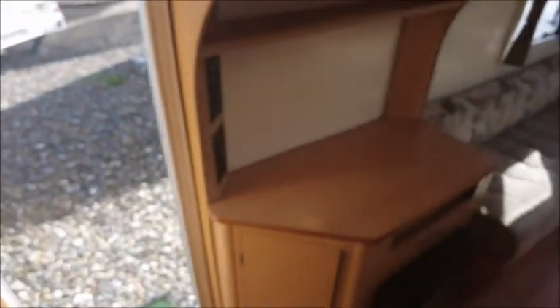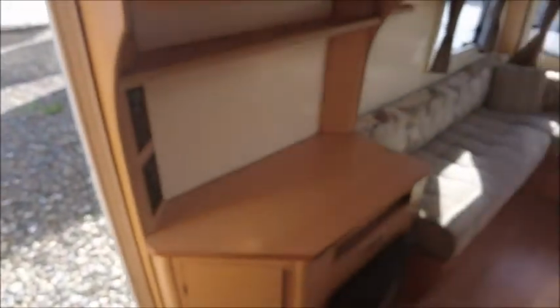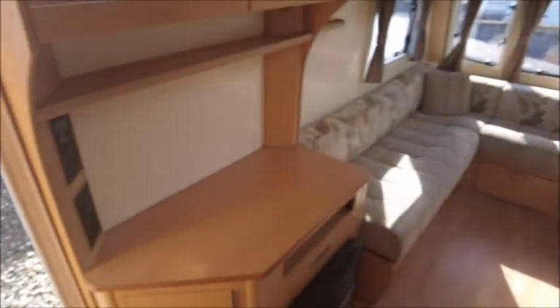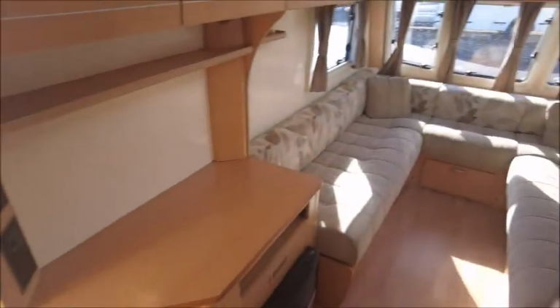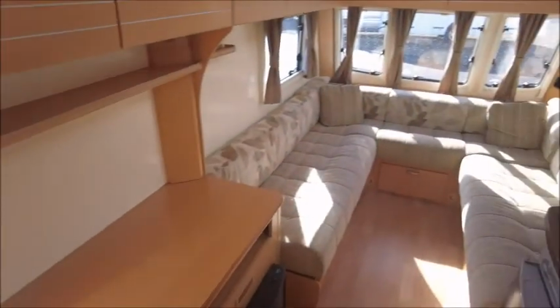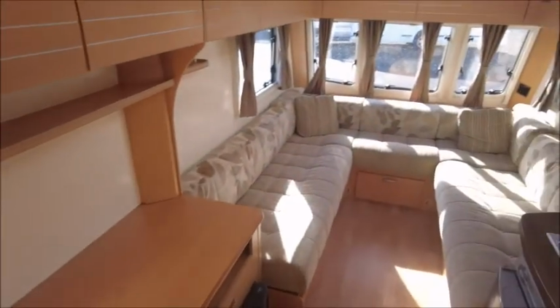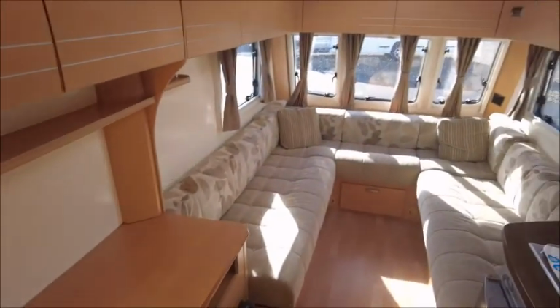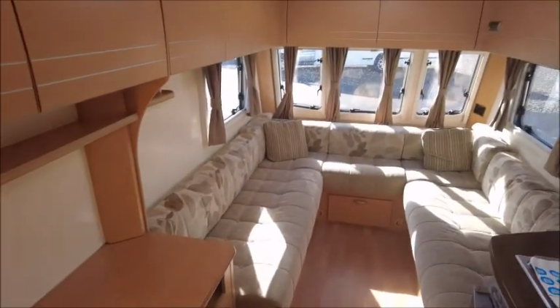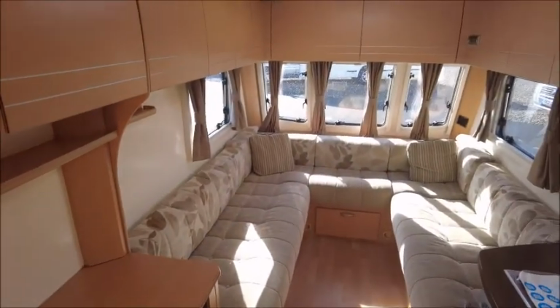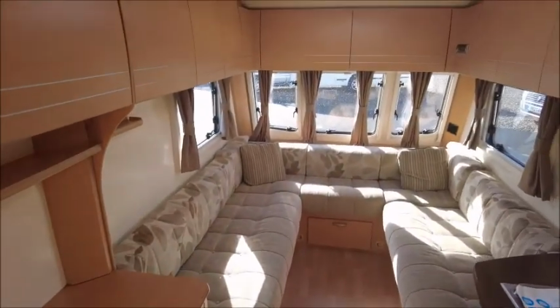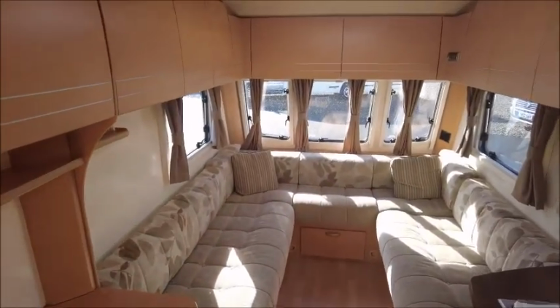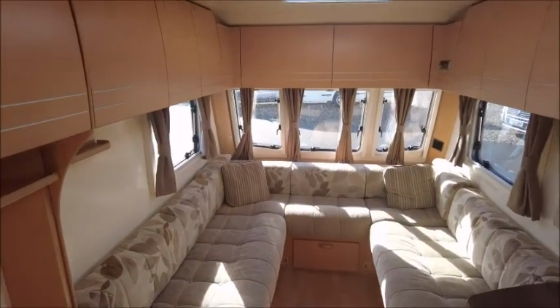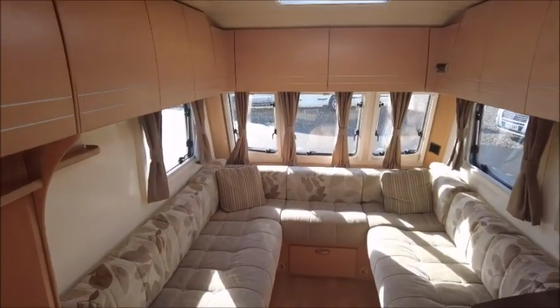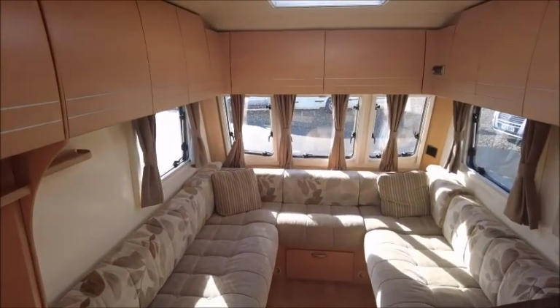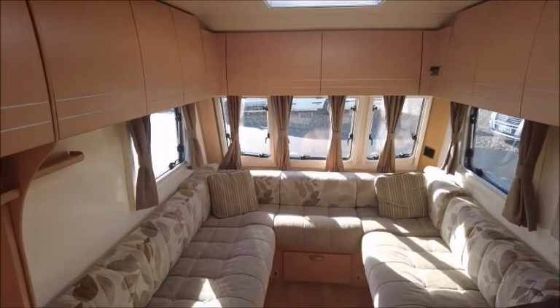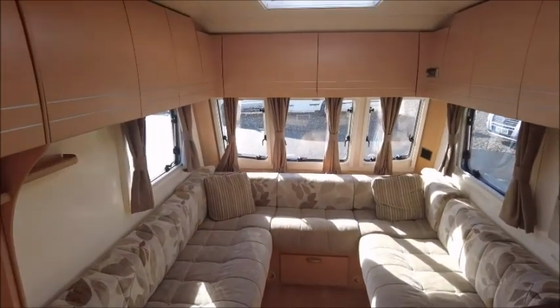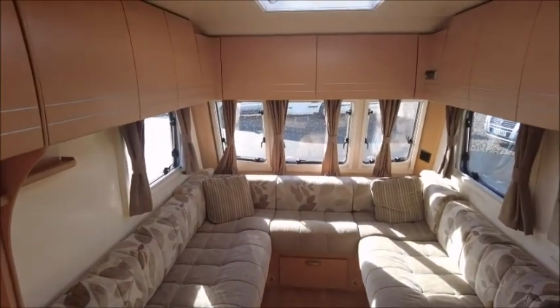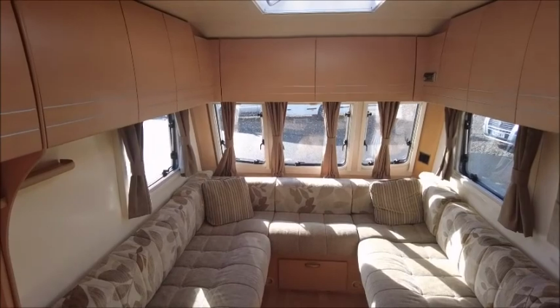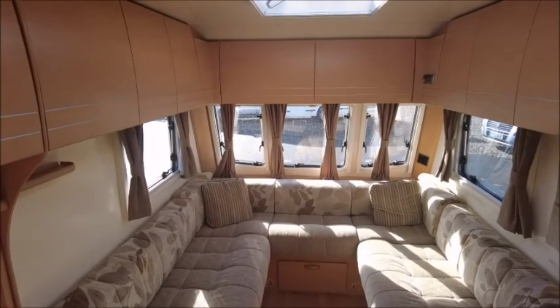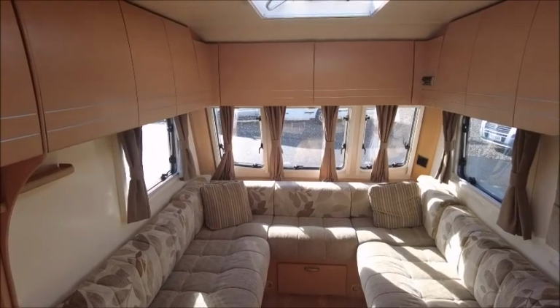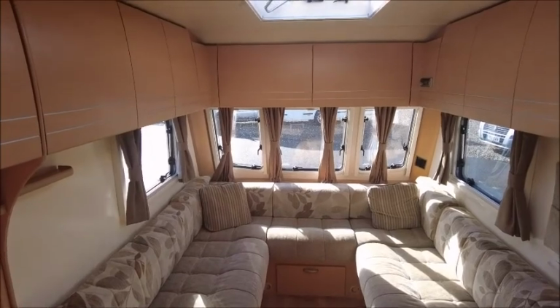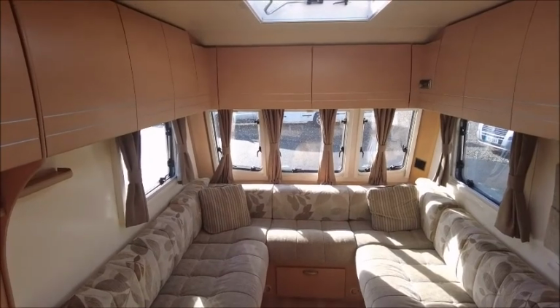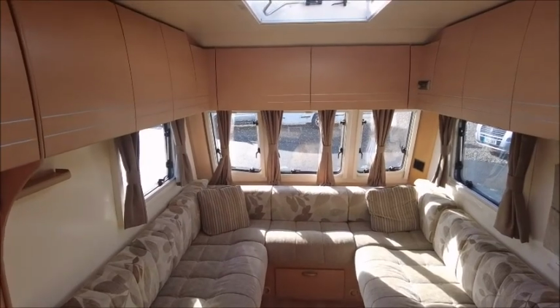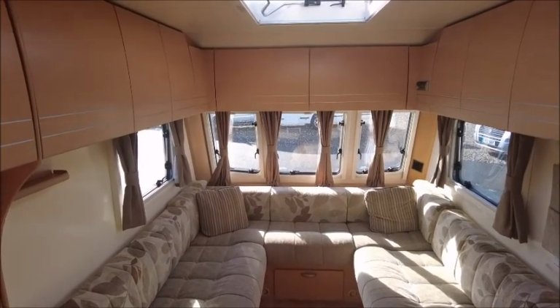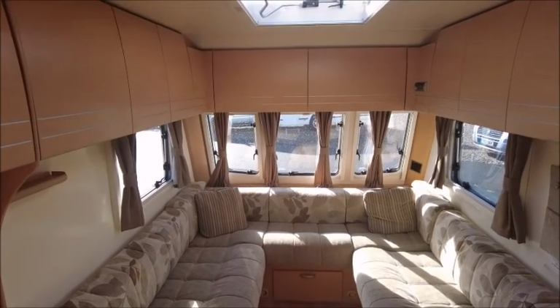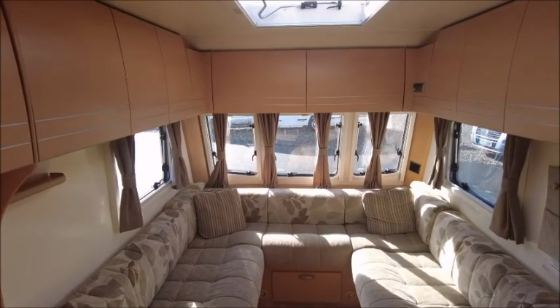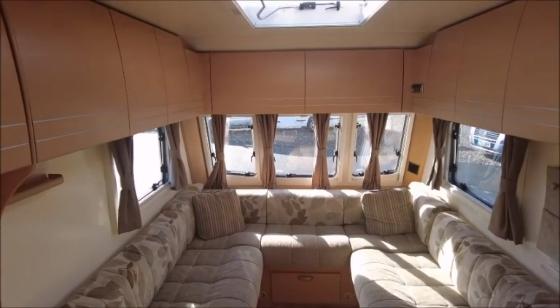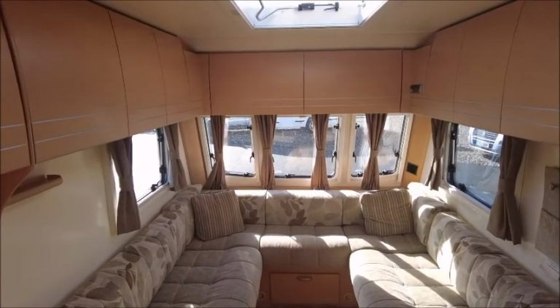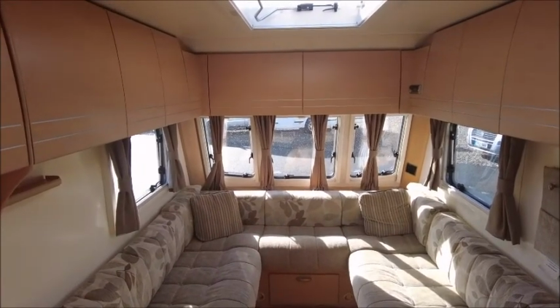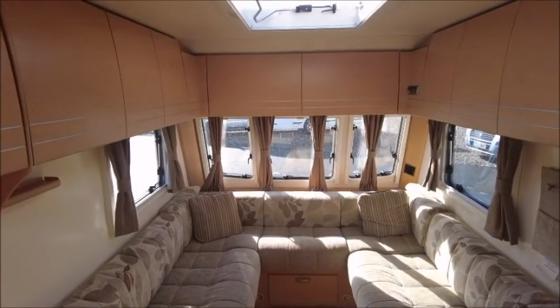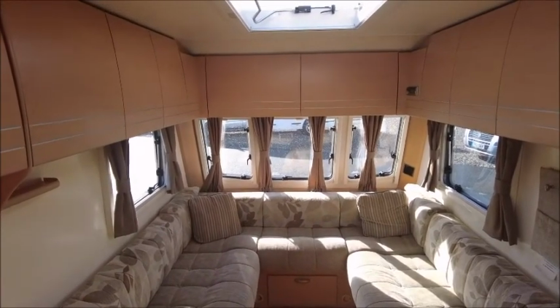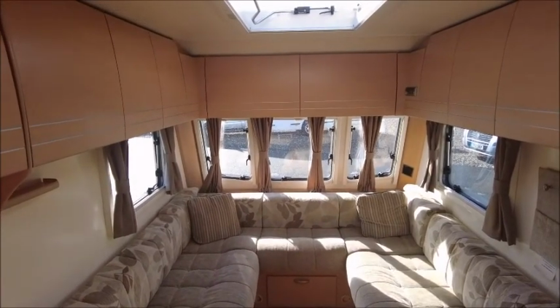So there you have it. This caravan is for sale at Sal Pleasure in Trewsbury. Please get in touch for more information.